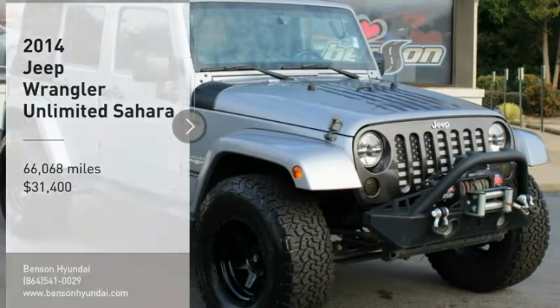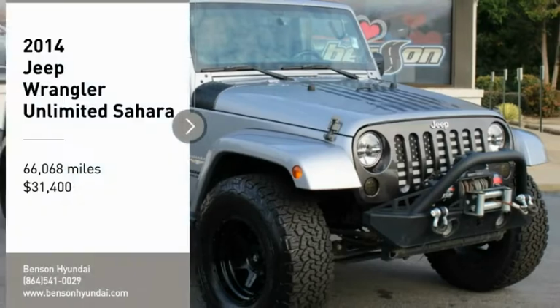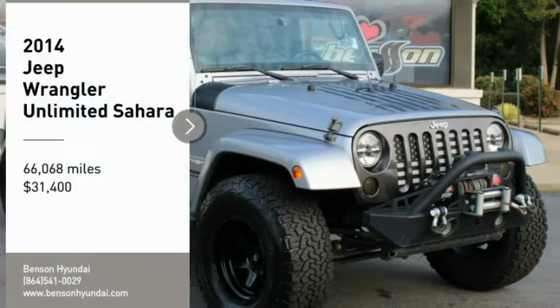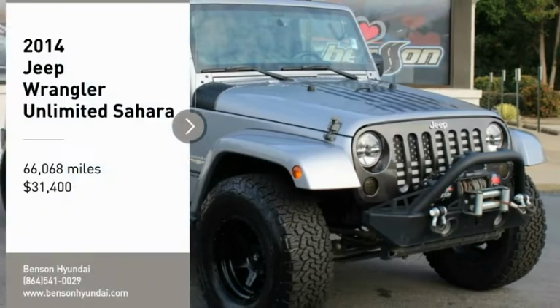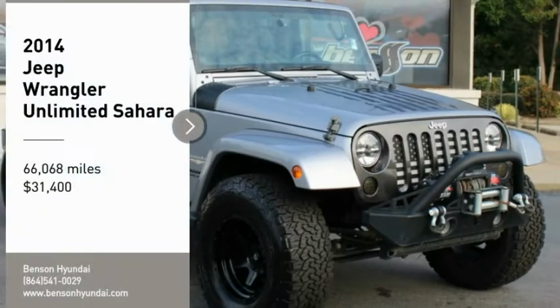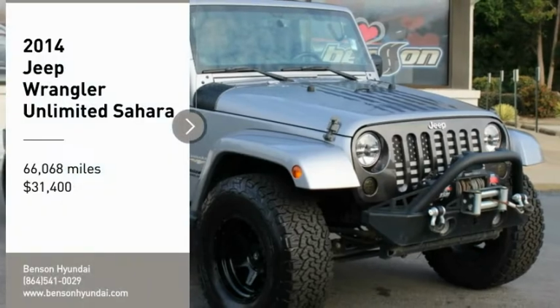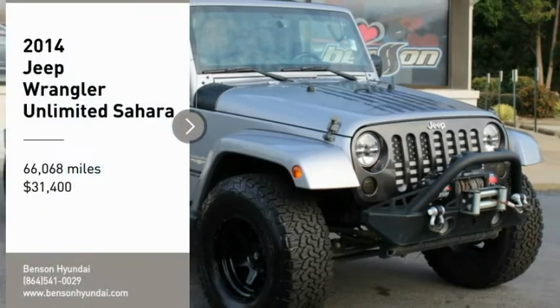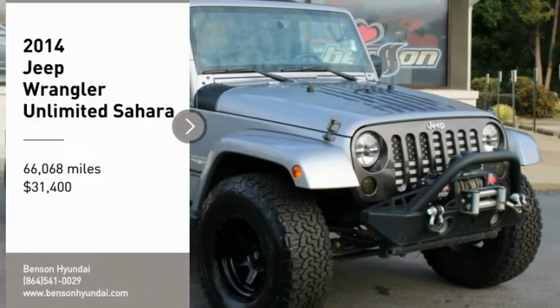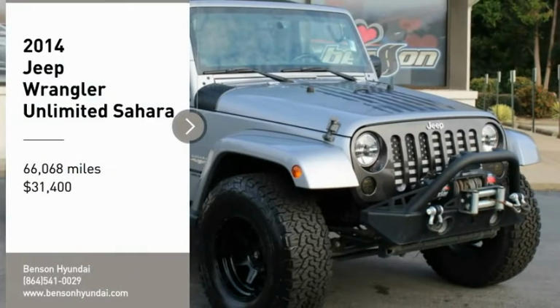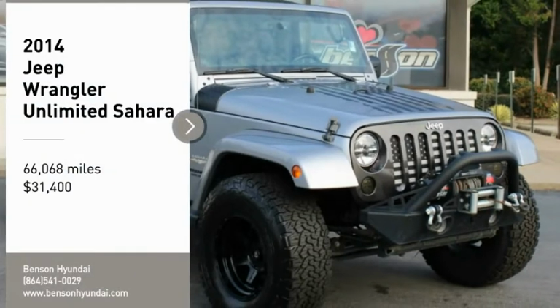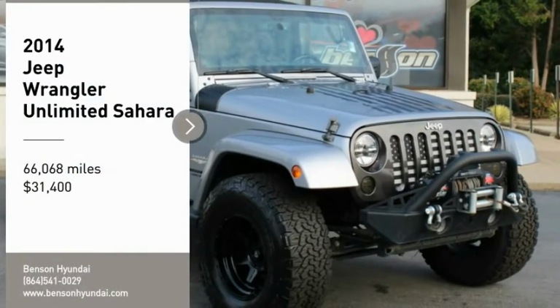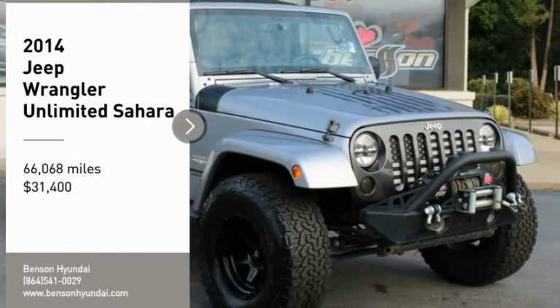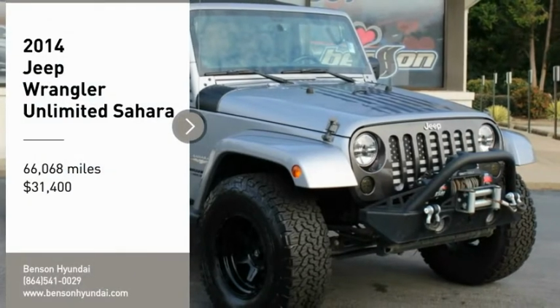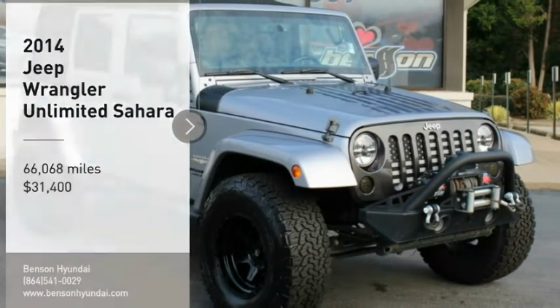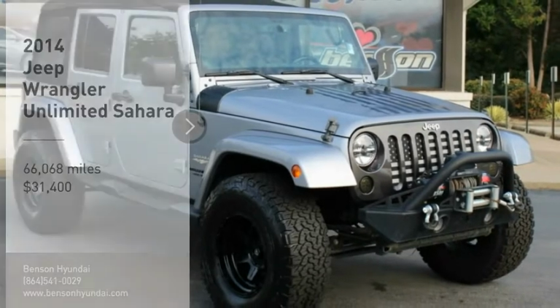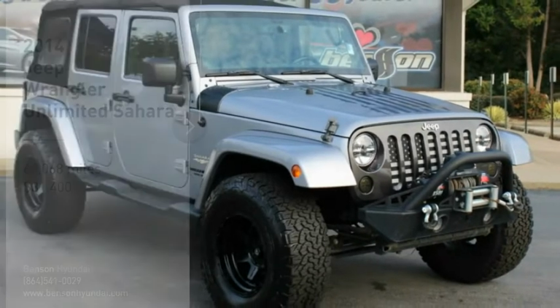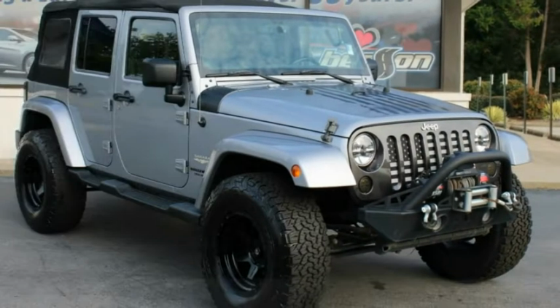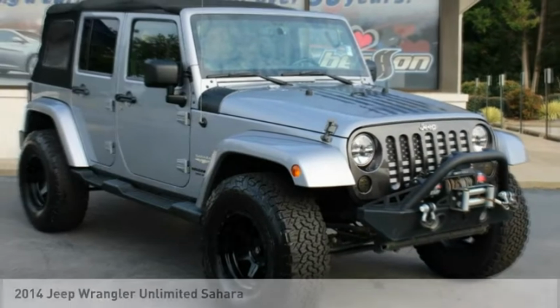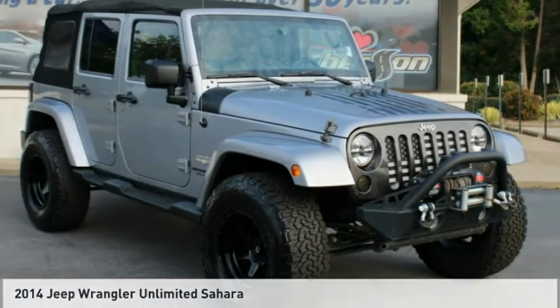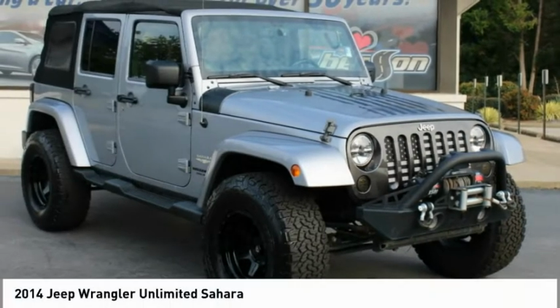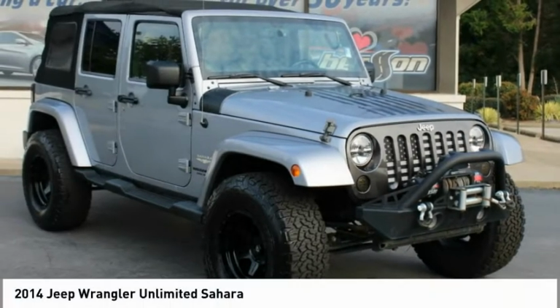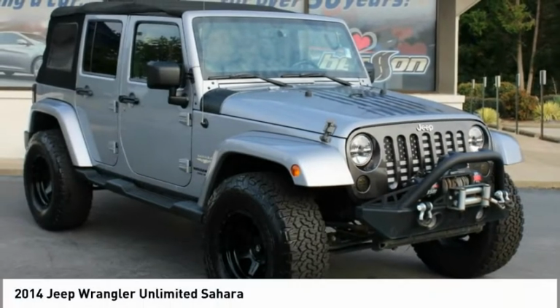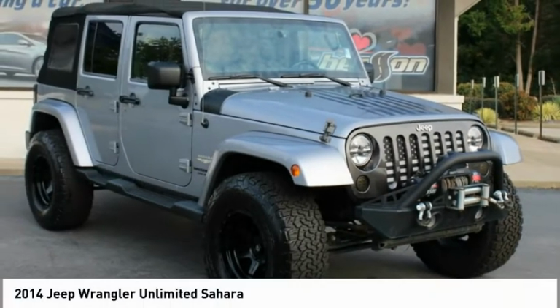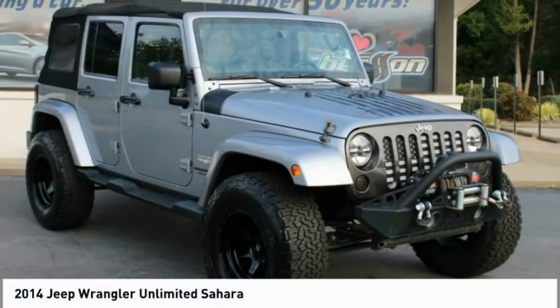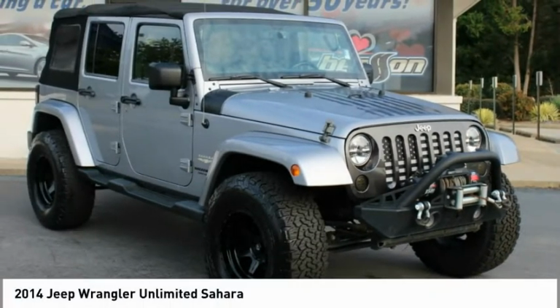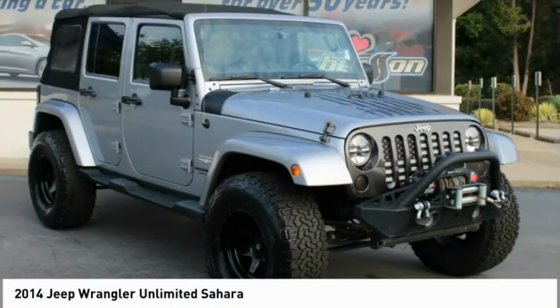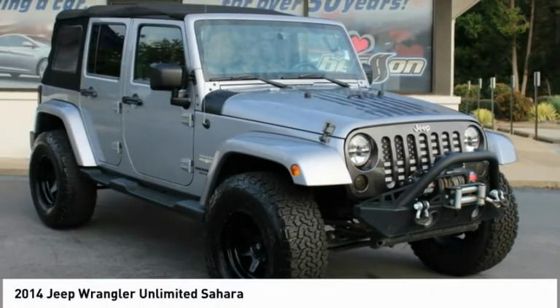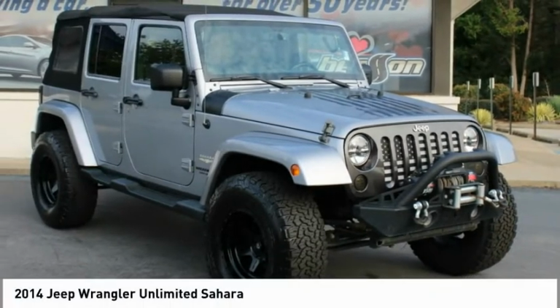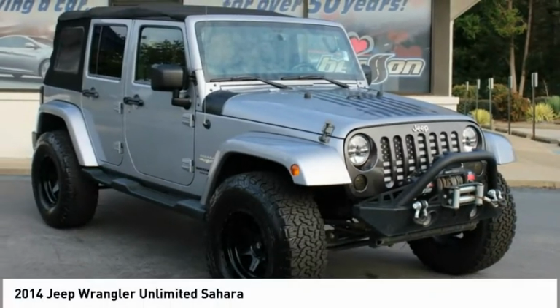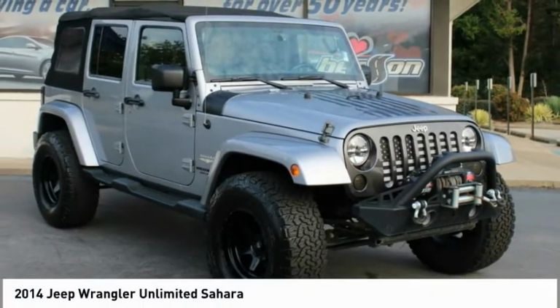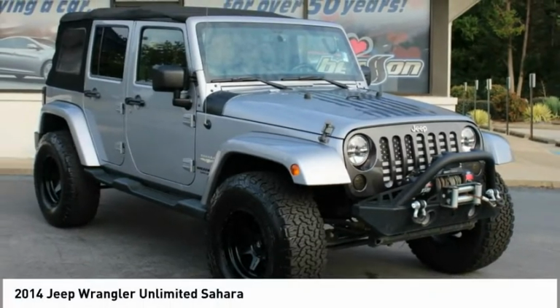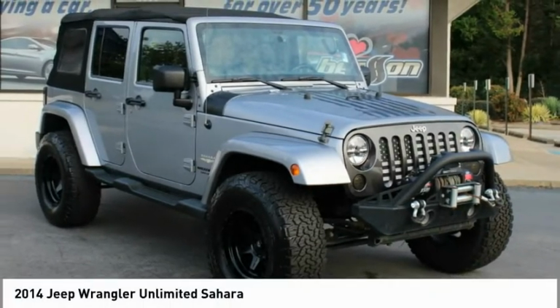Looking for the right vehicle? Check out the 2014 Jeep Wrangler Unlimited.